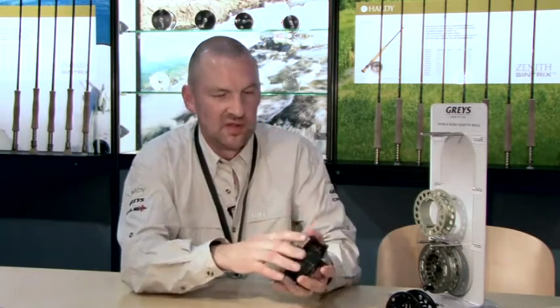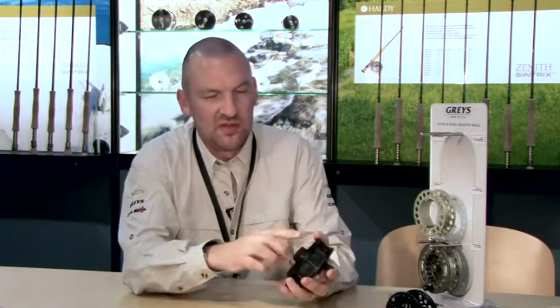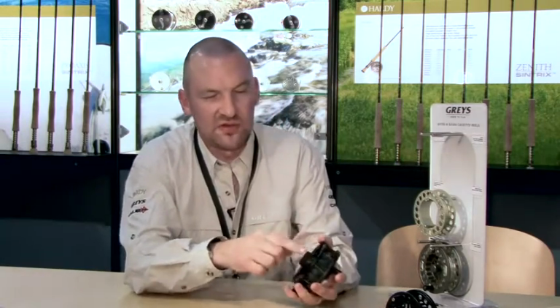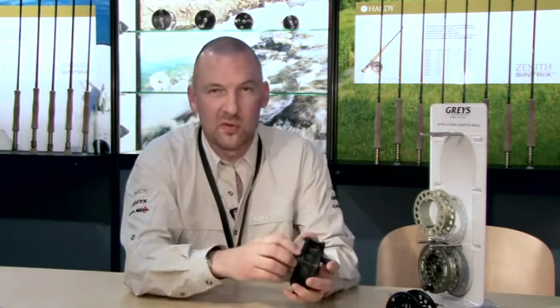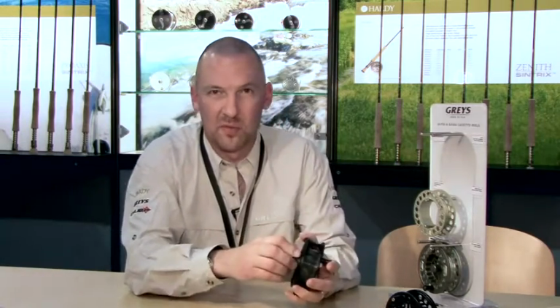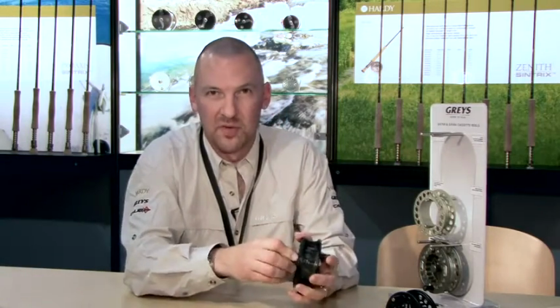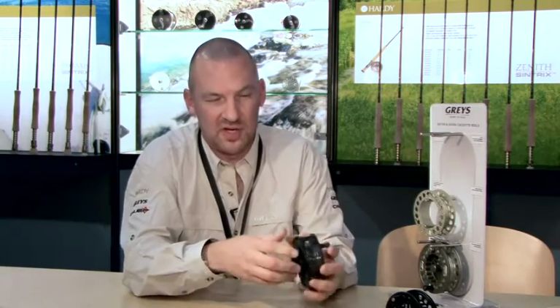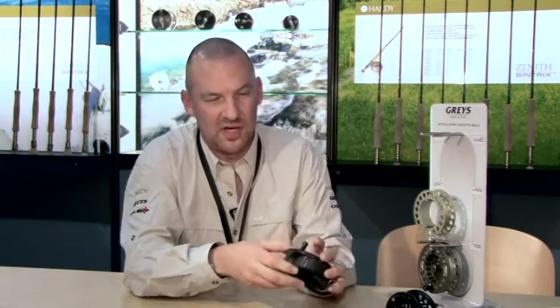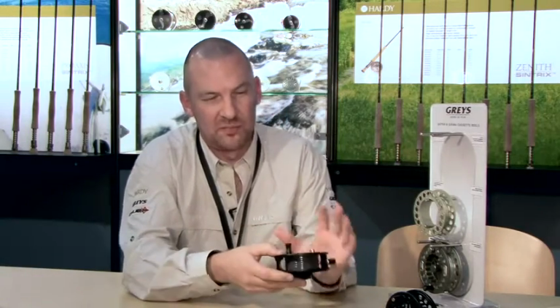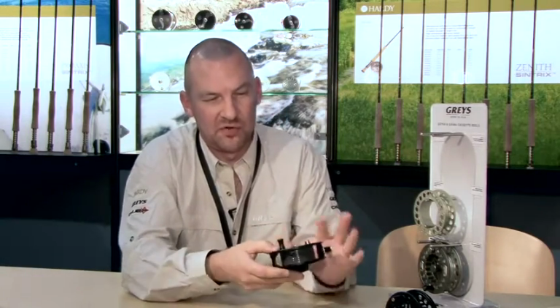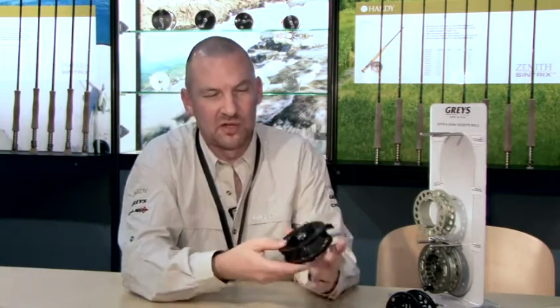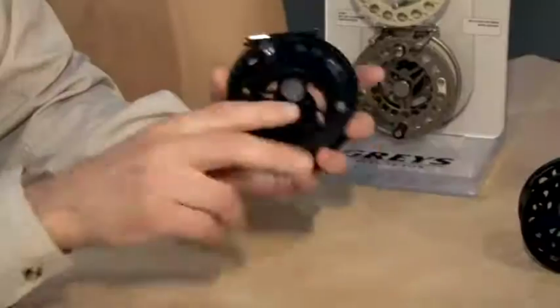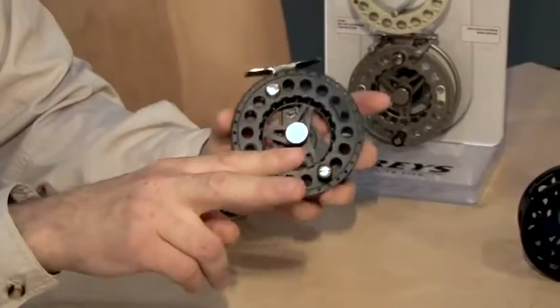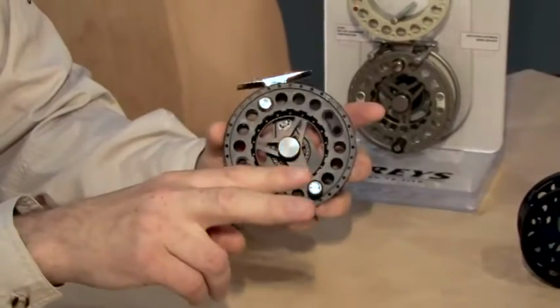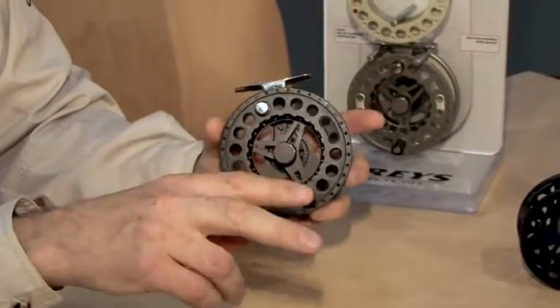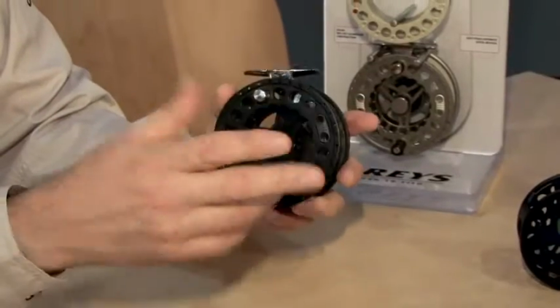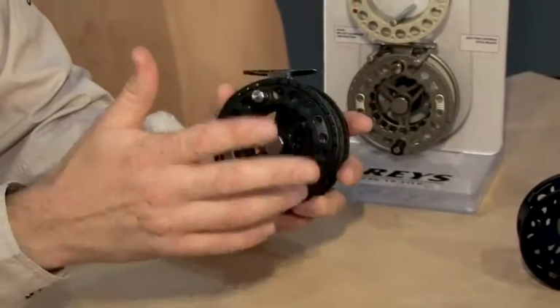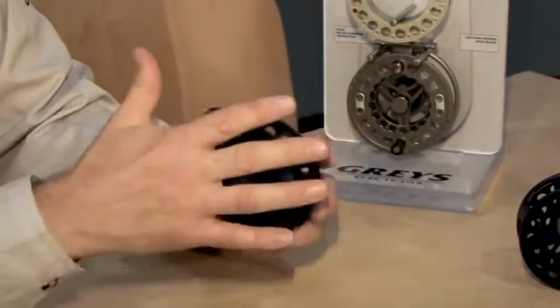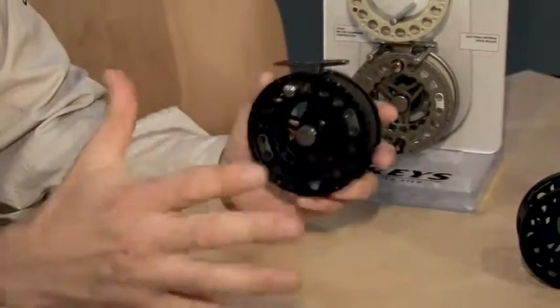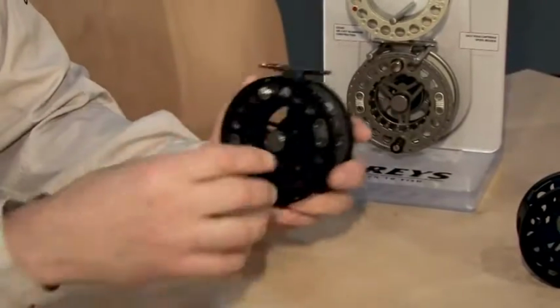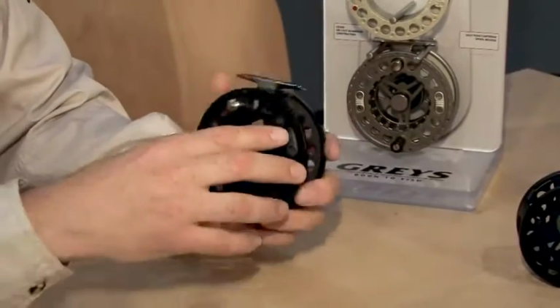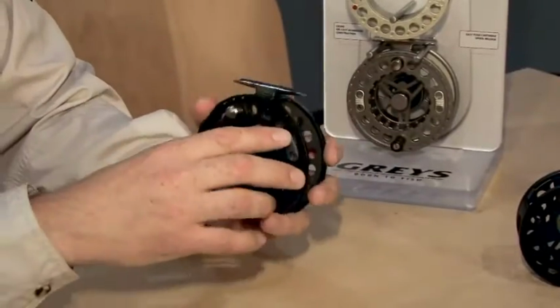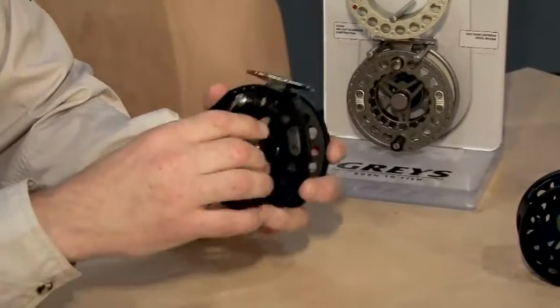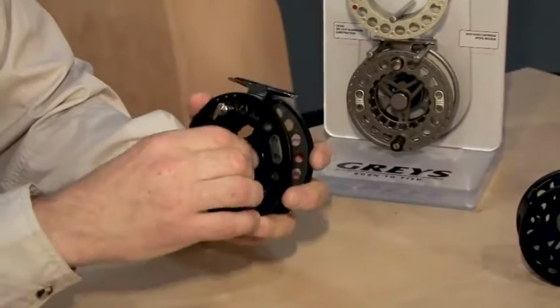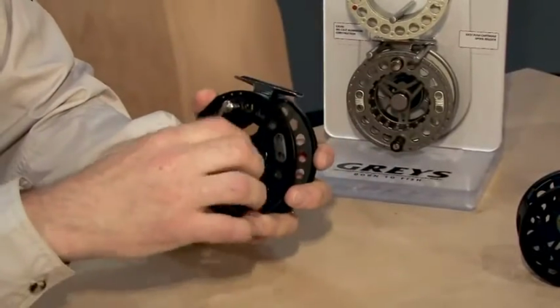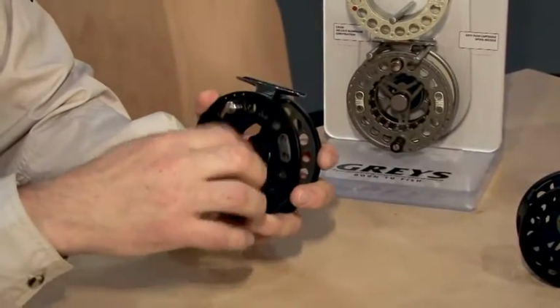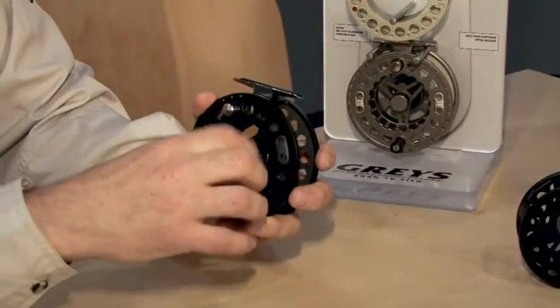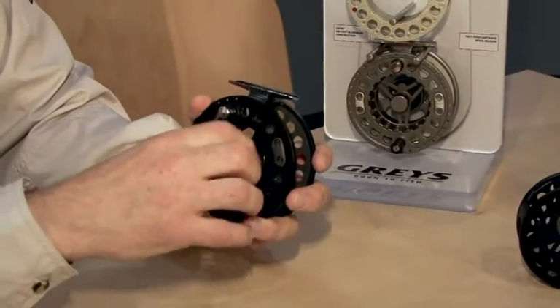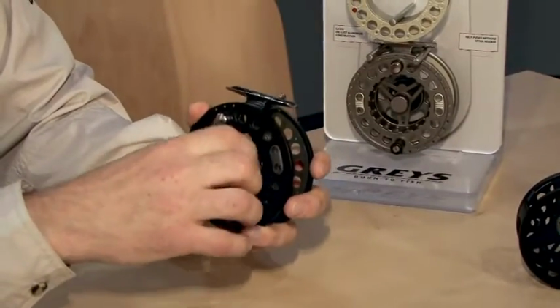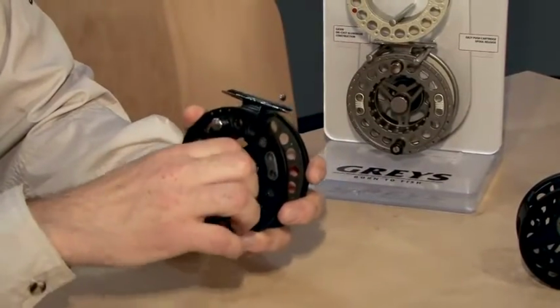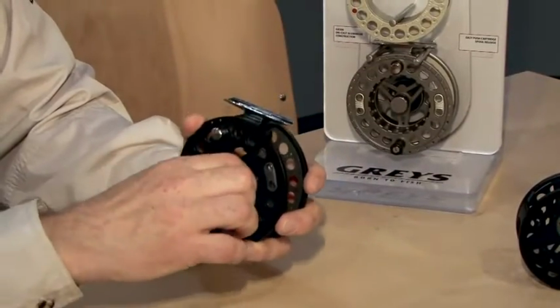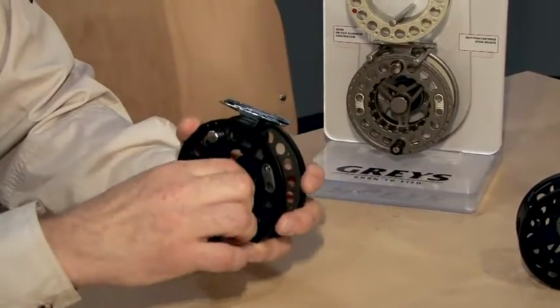This reel will come with two spare spools and a reel case, and this one retails at £59.99.